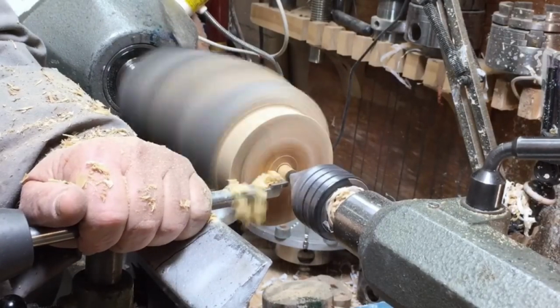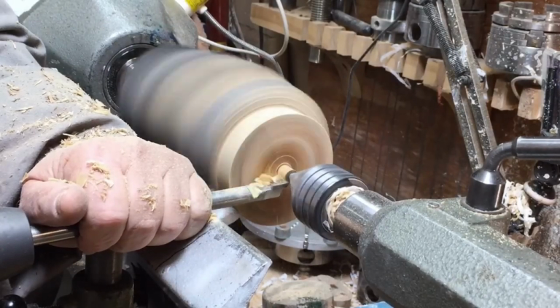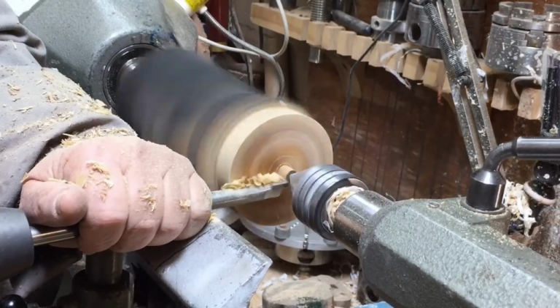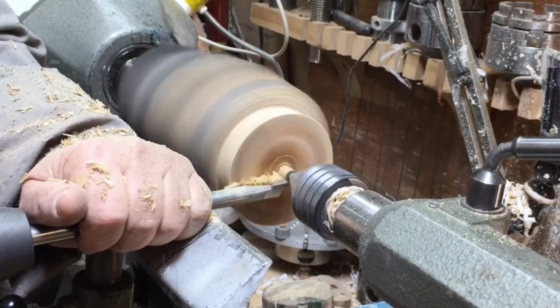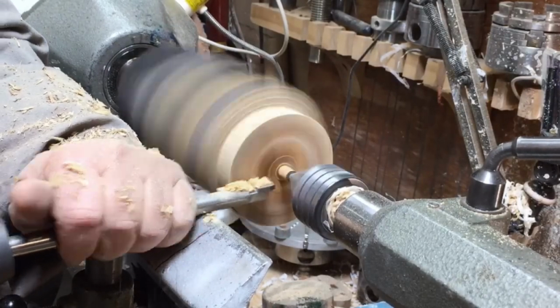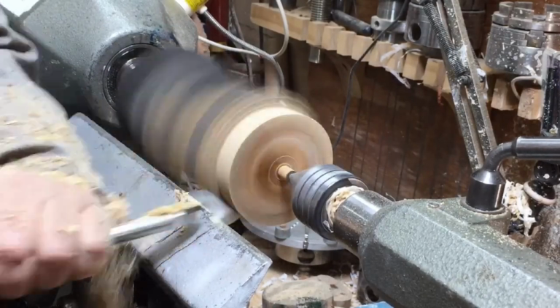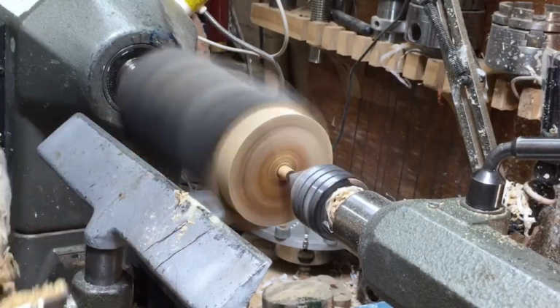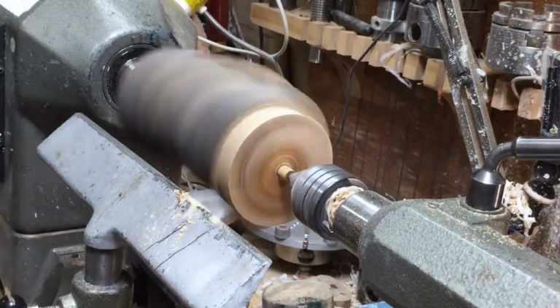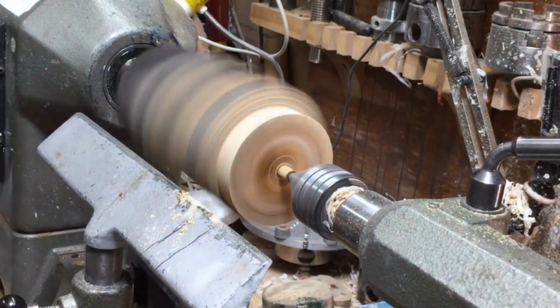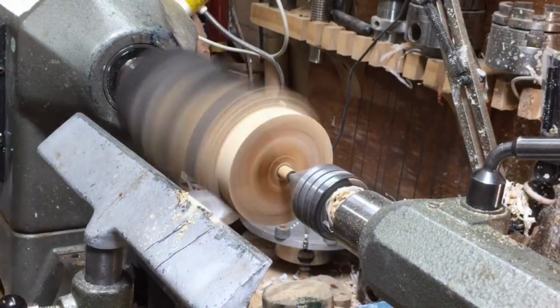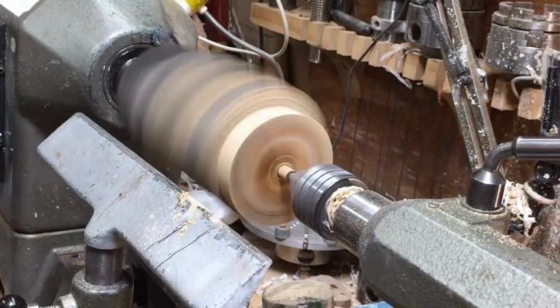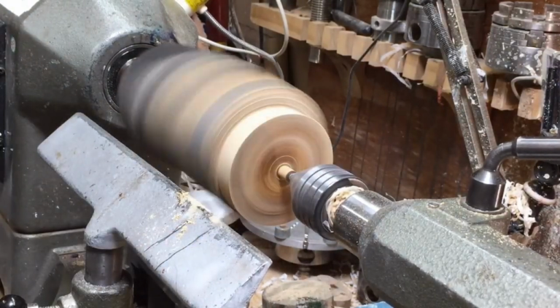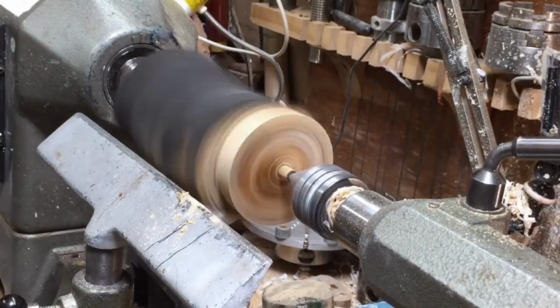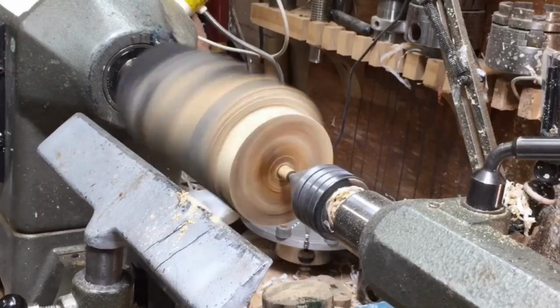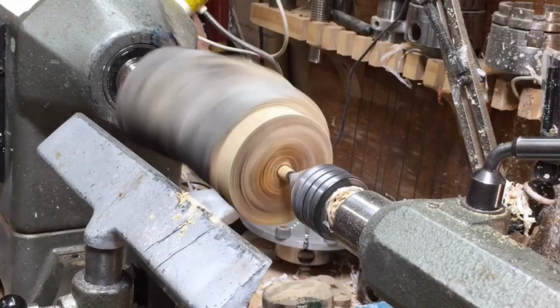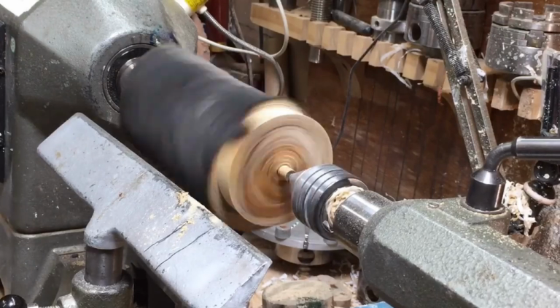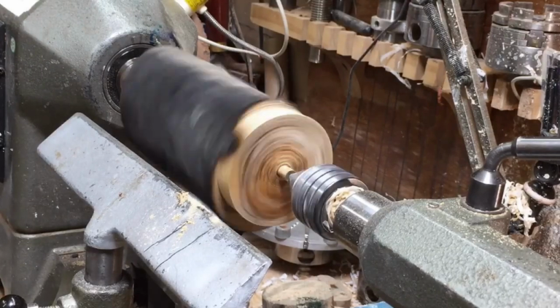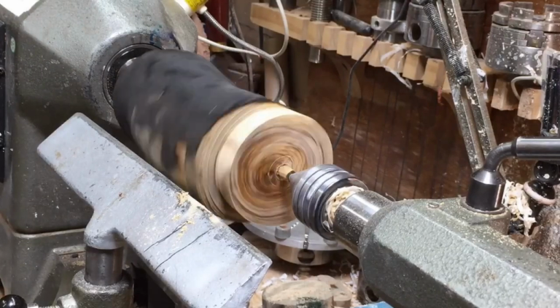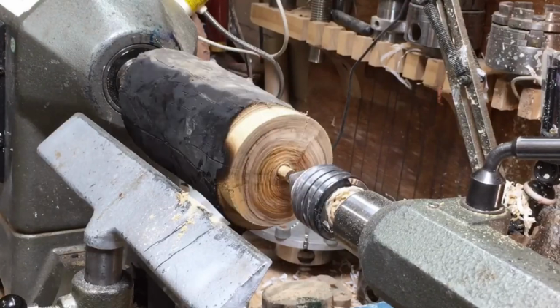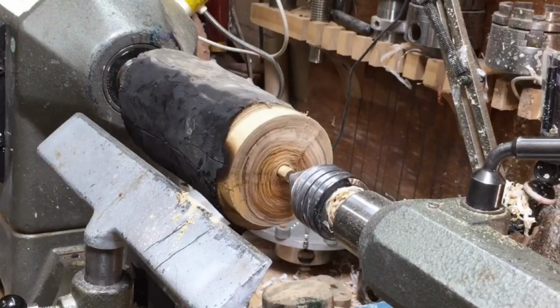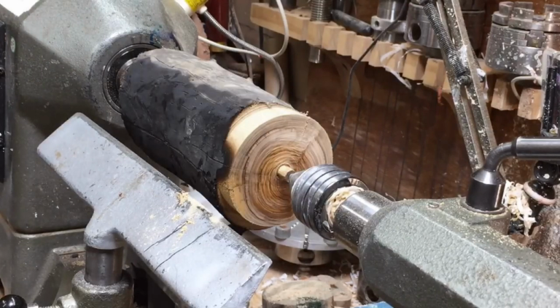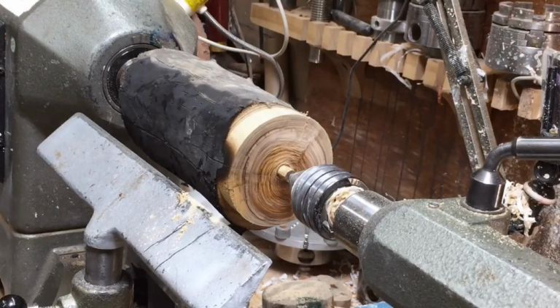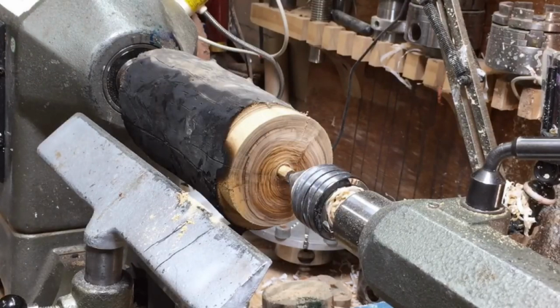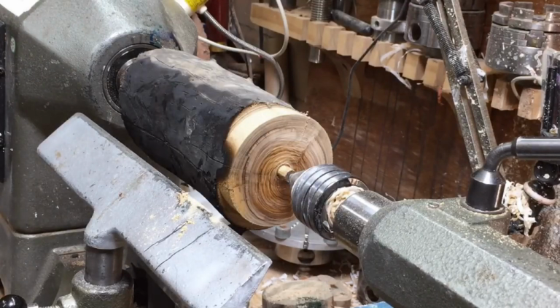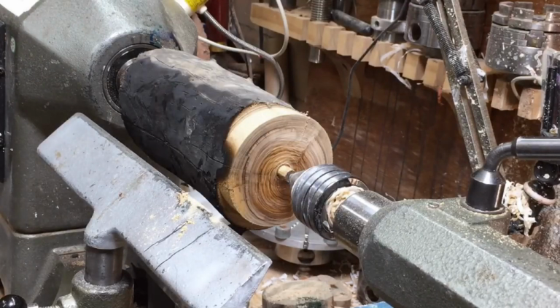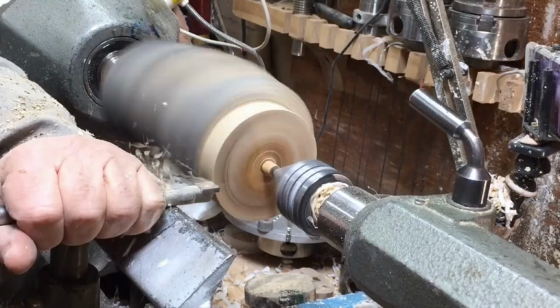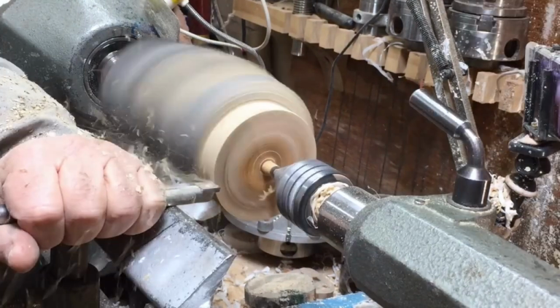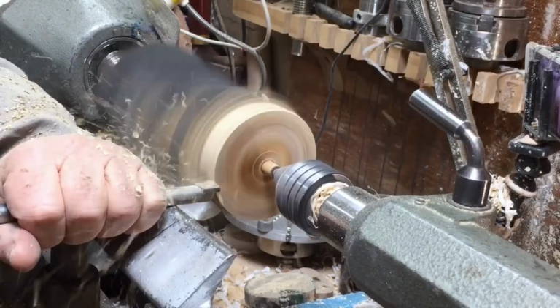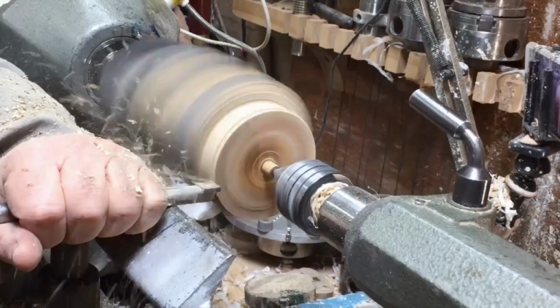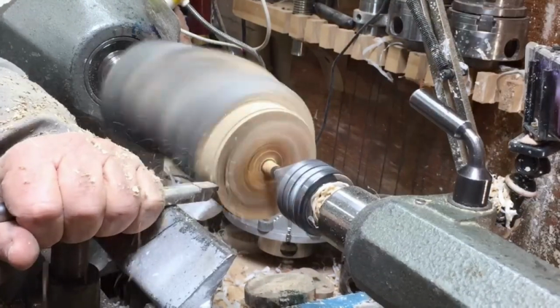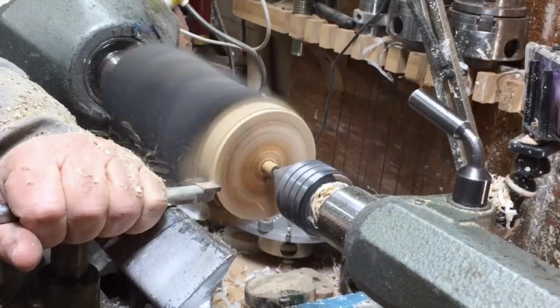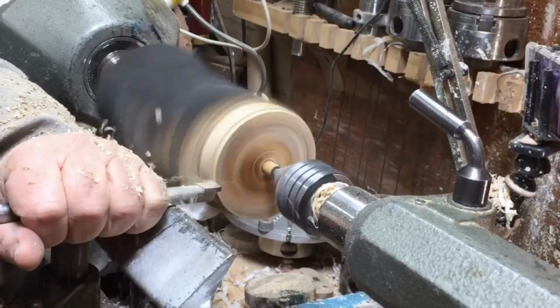I'm creating an anti-degree square over there so when I put it in the chuck it will sit flush.